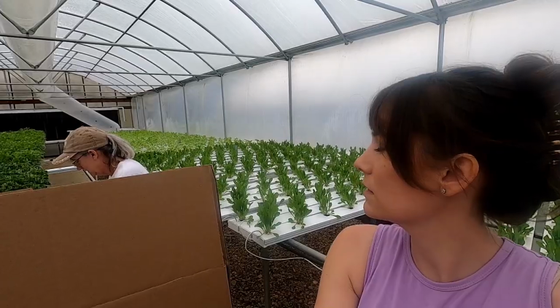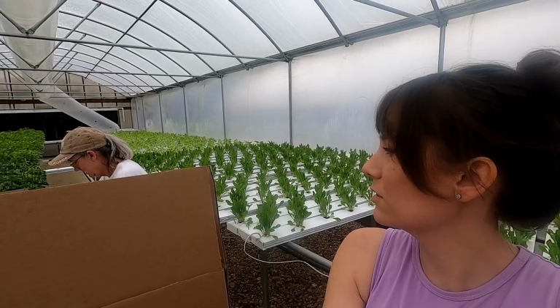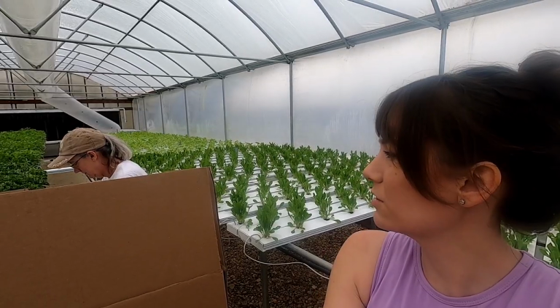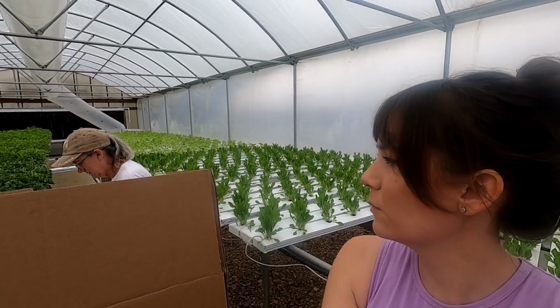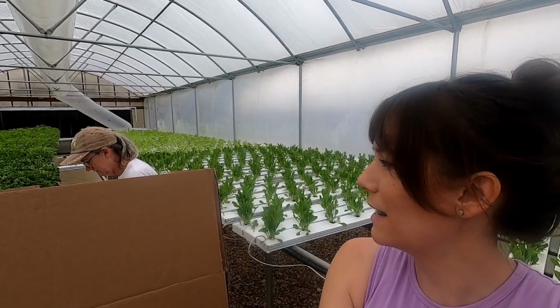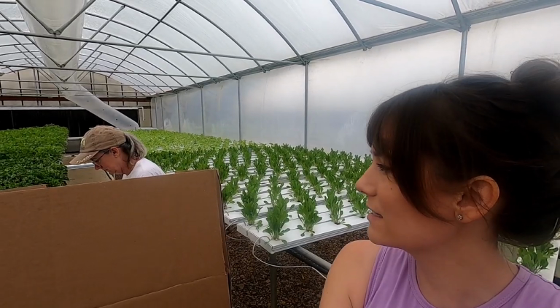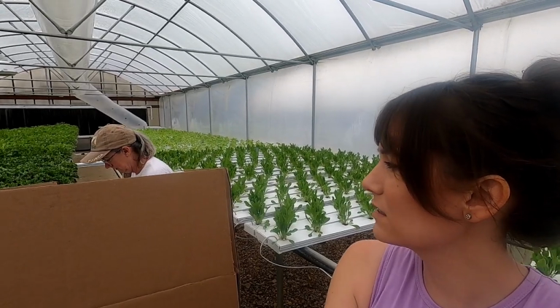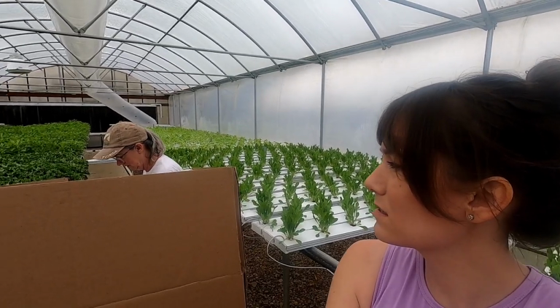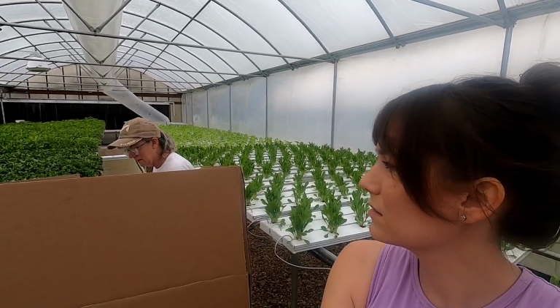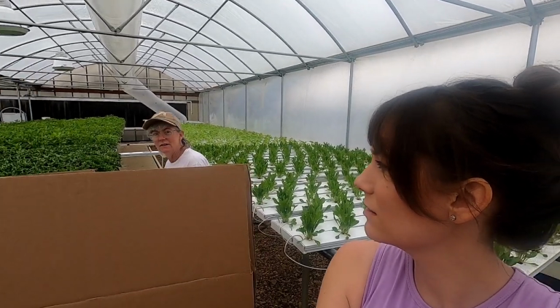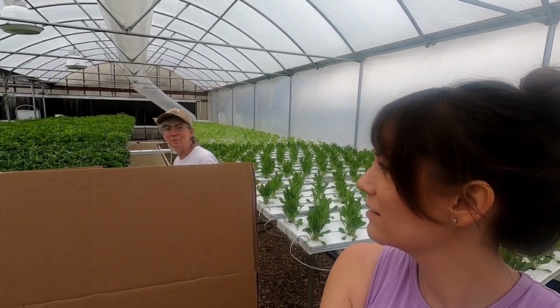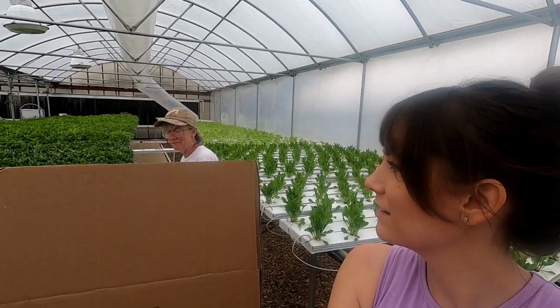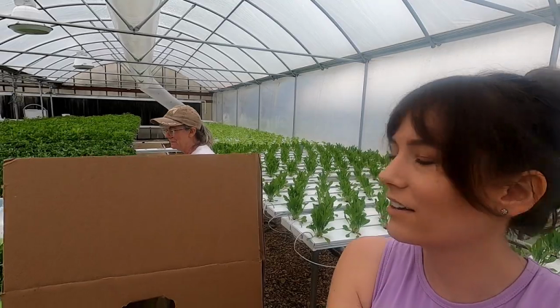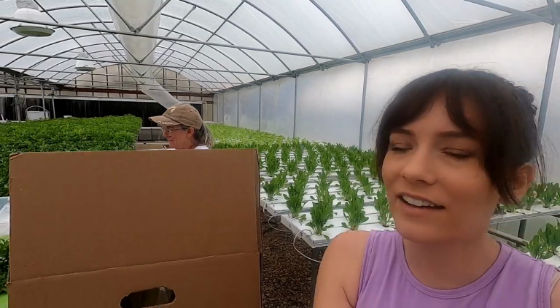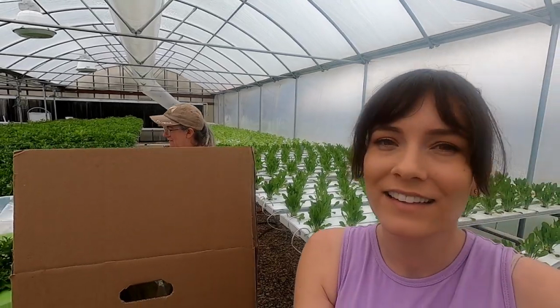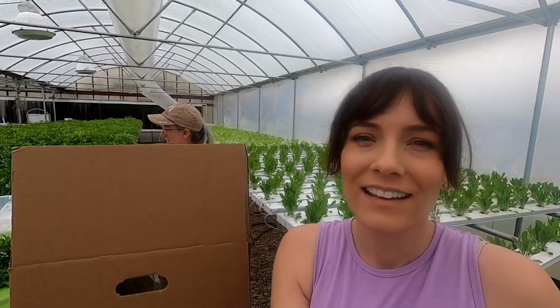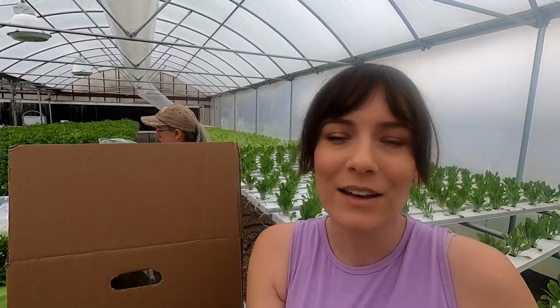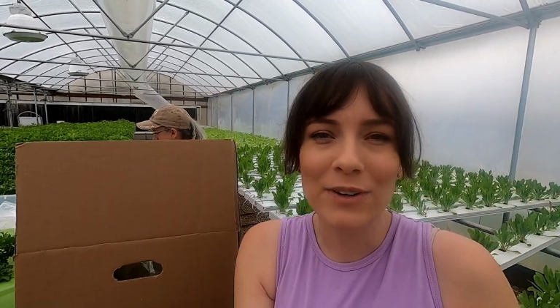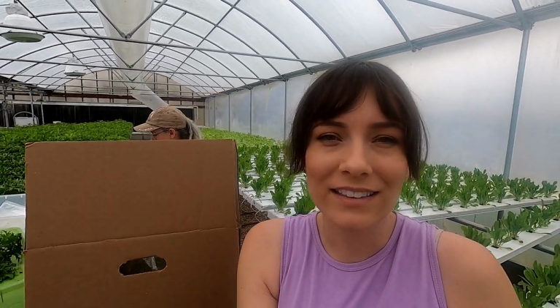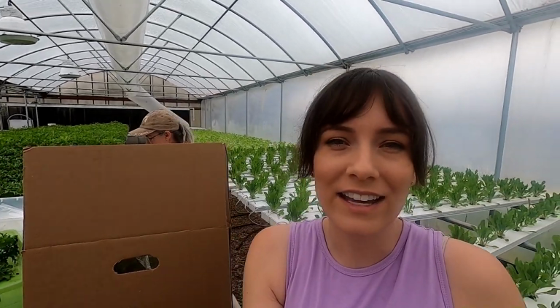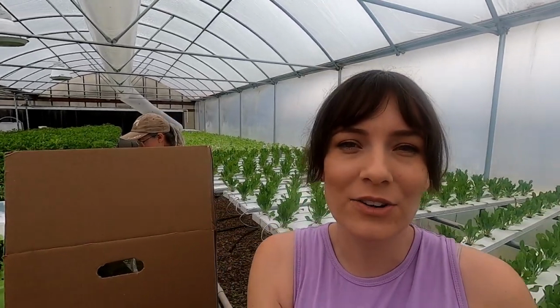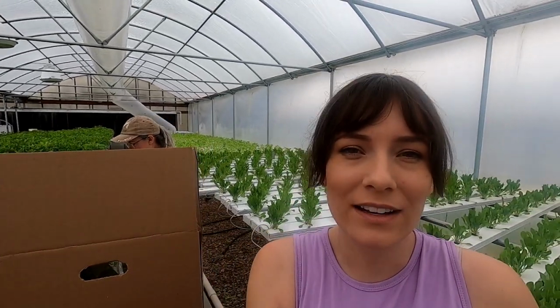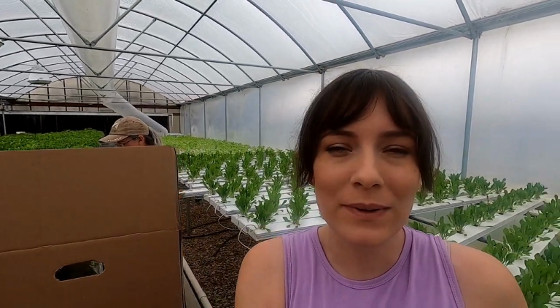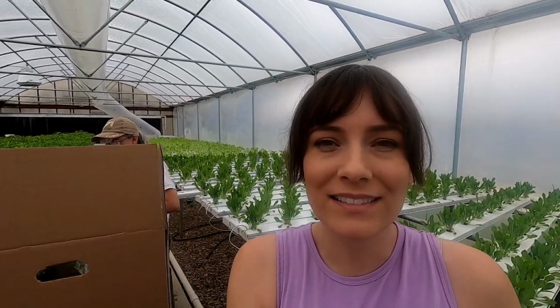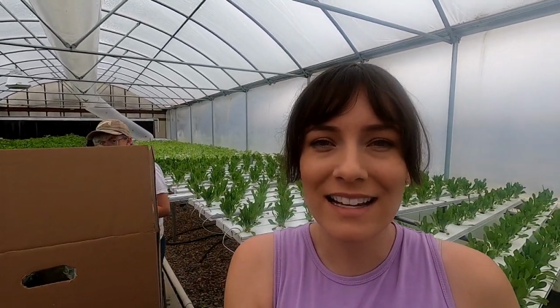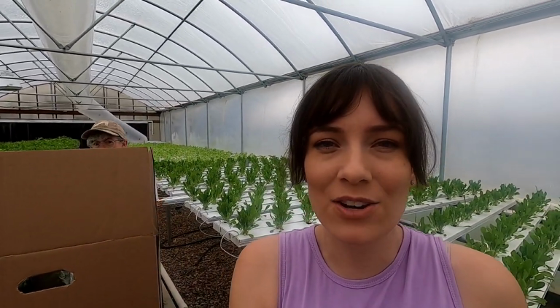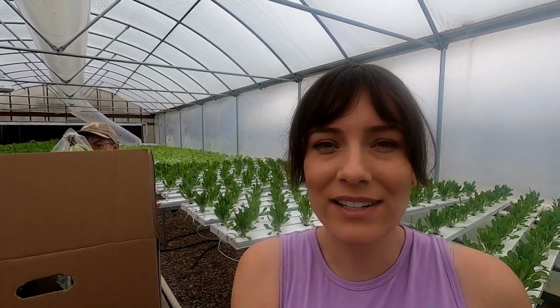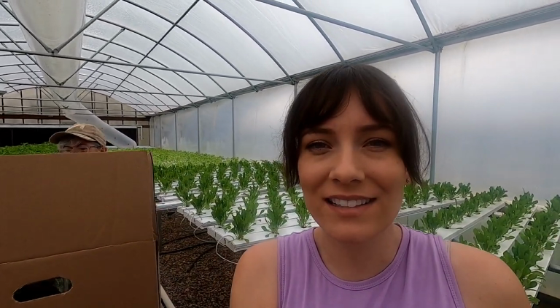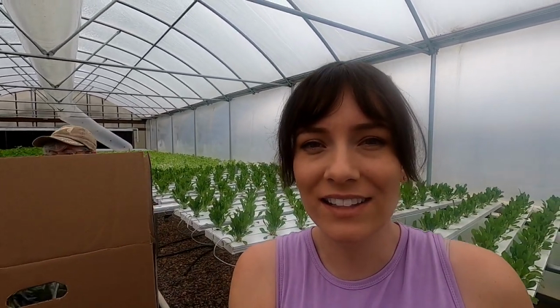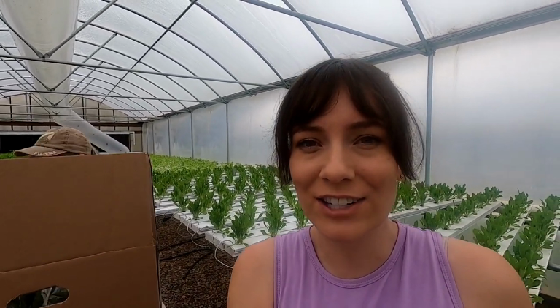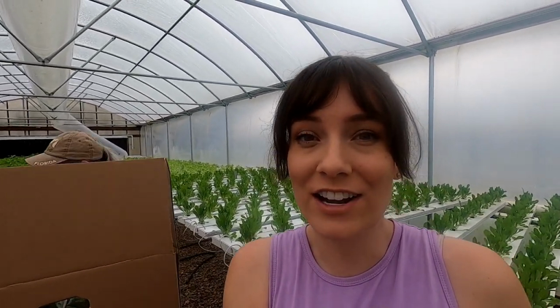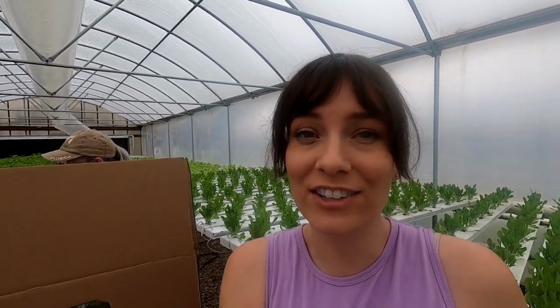Just a few more boxes. Then we'll get the van loaded up — dad's always the delivery driver.